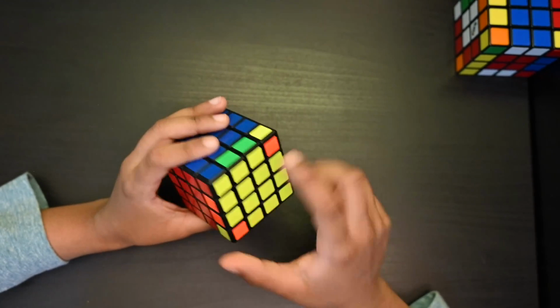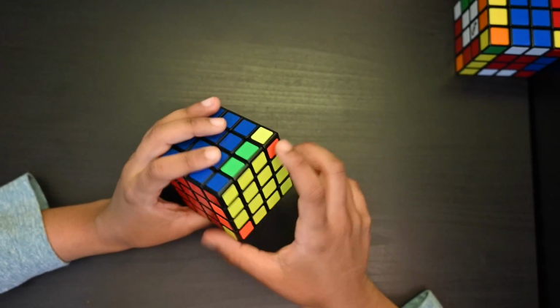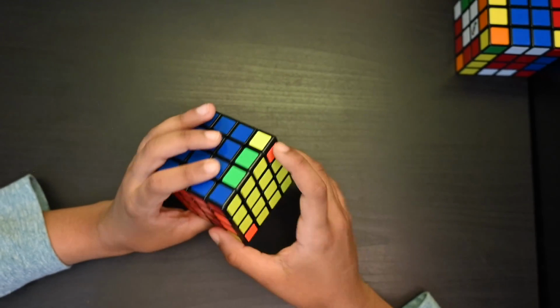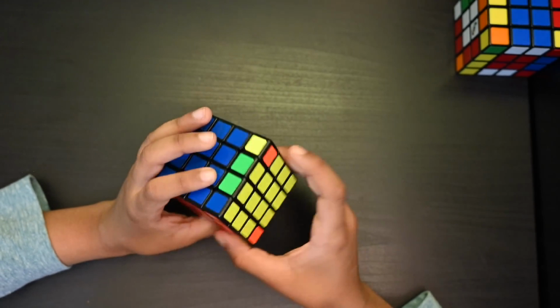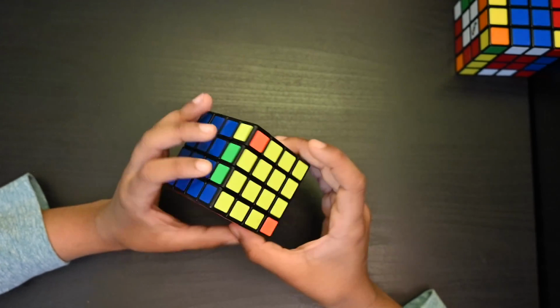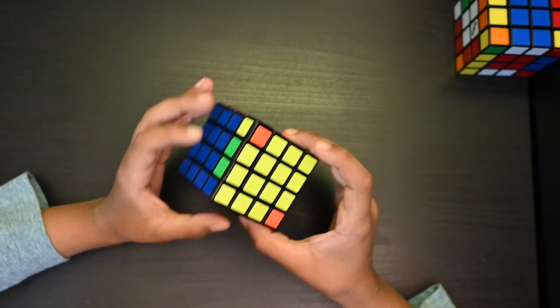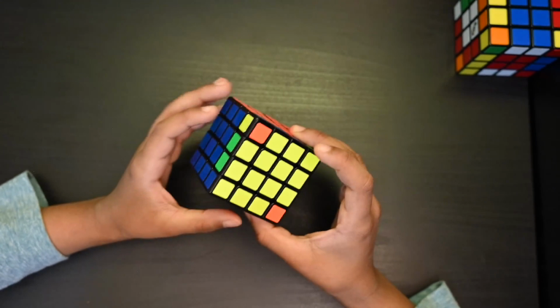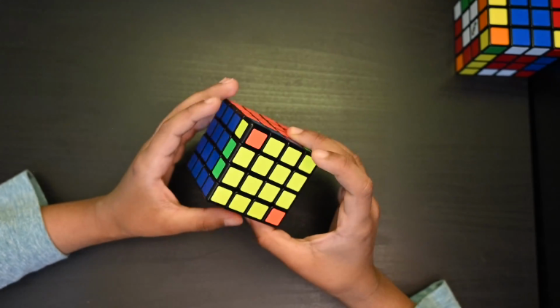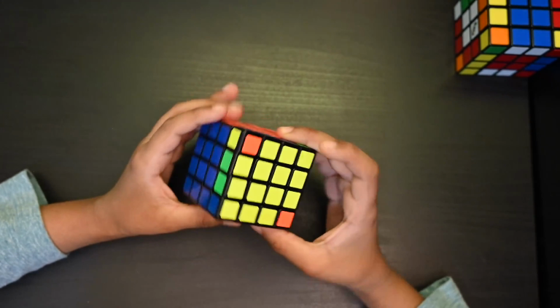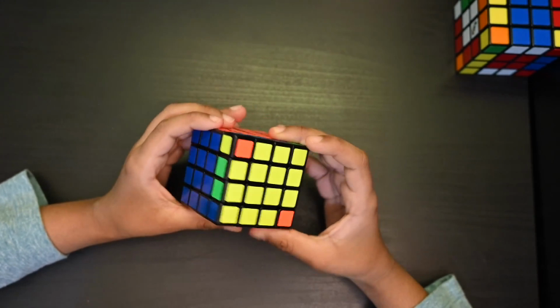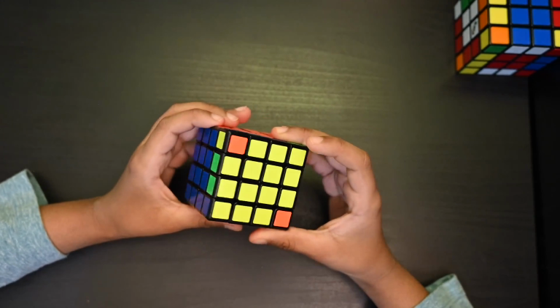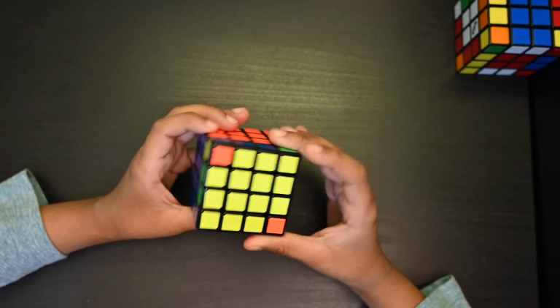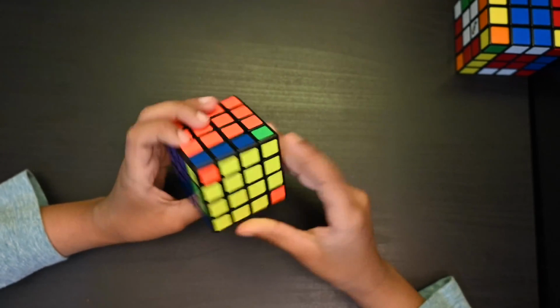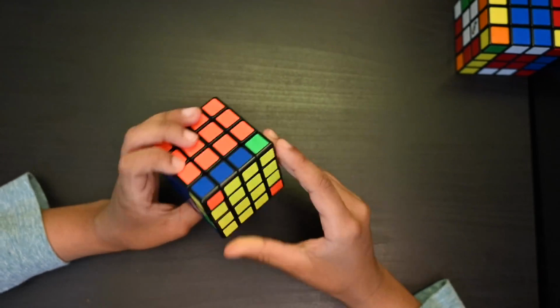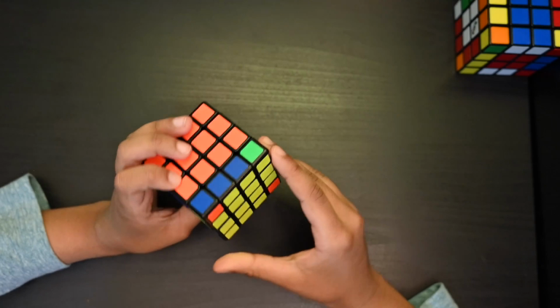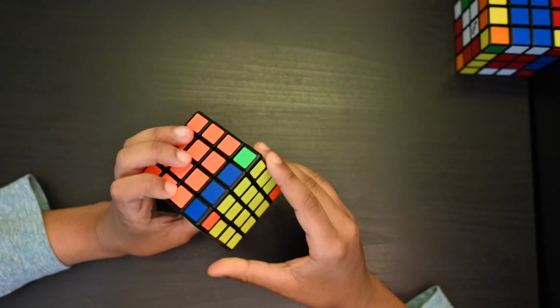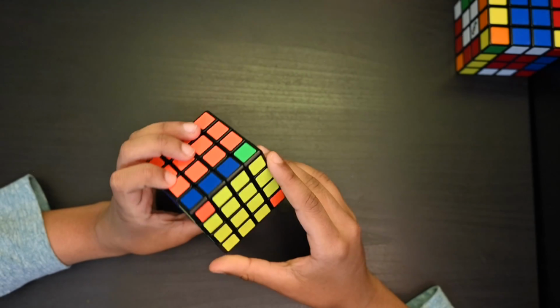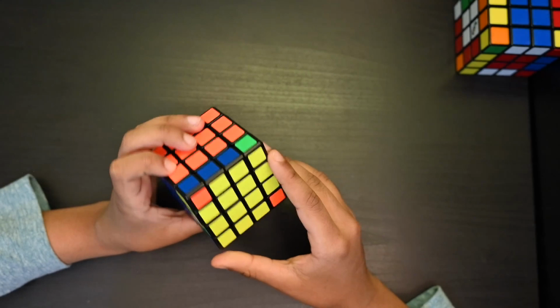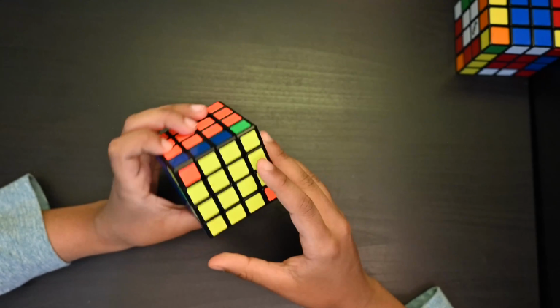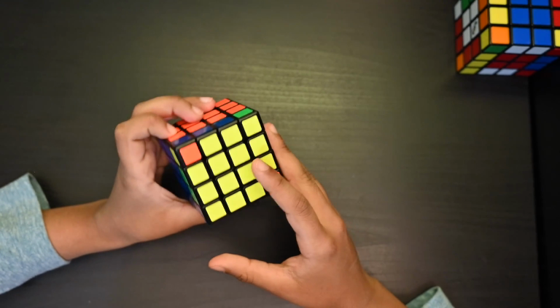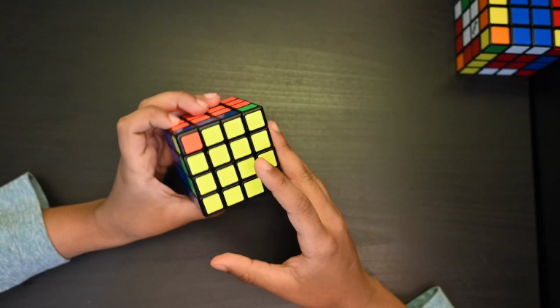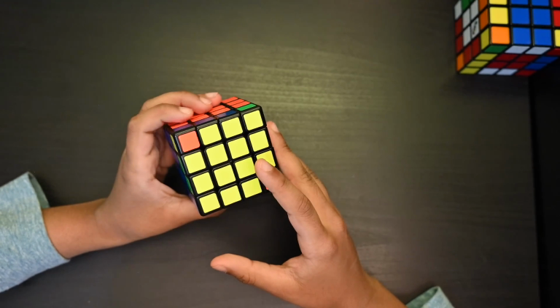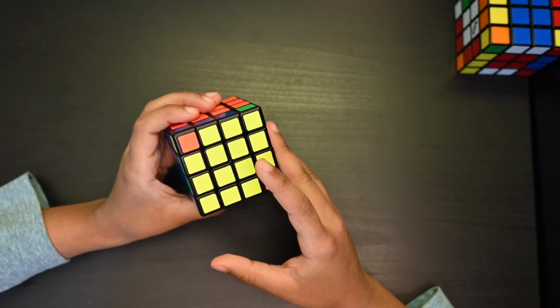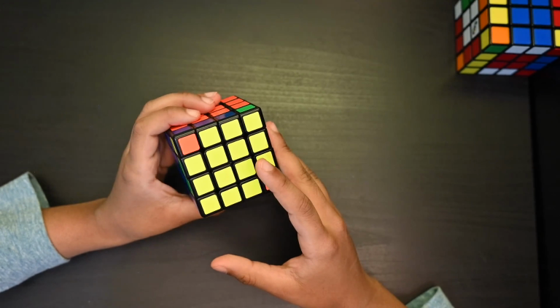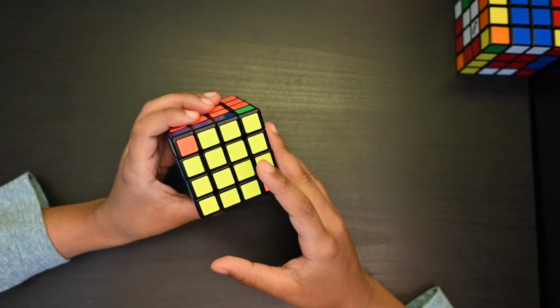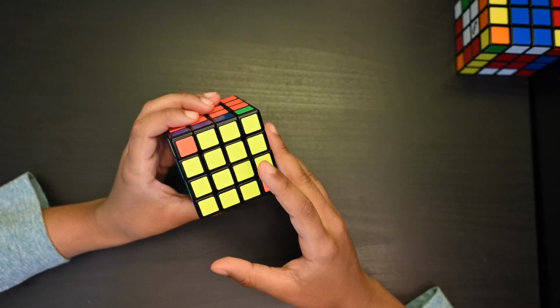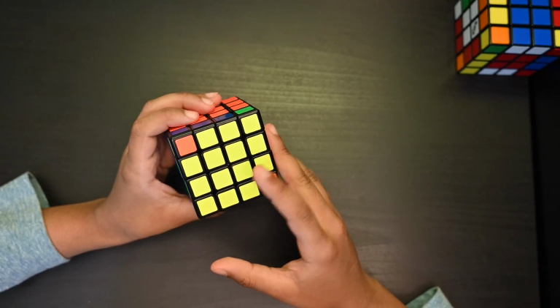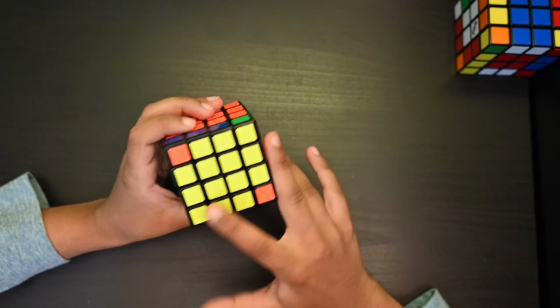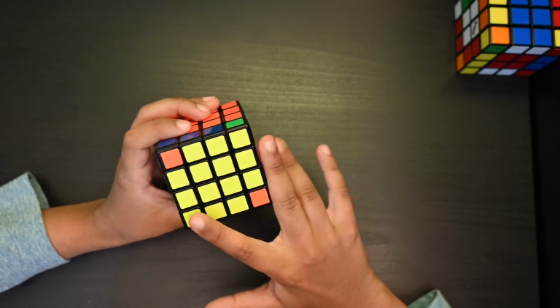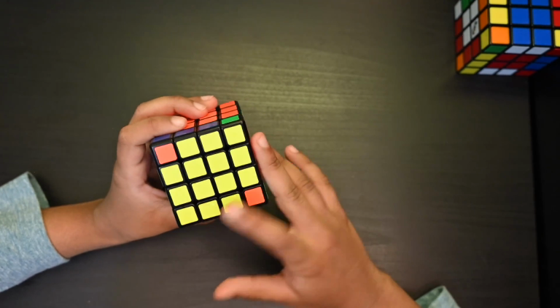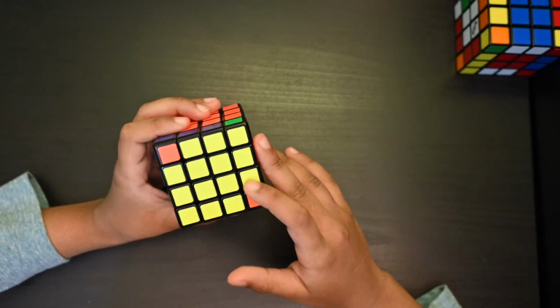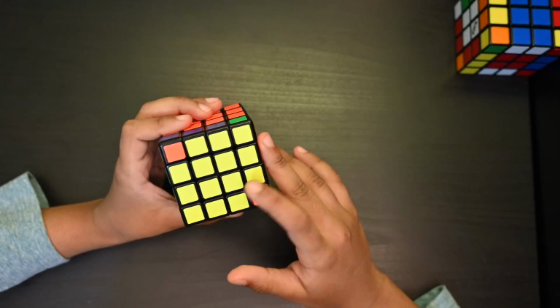Next step is to solve the yellow corners.